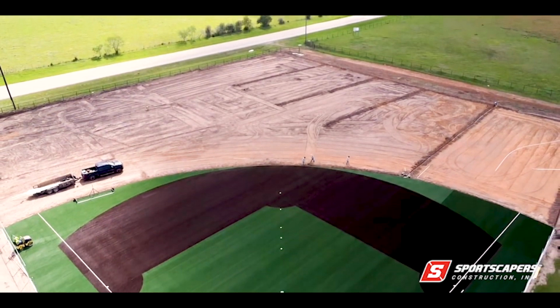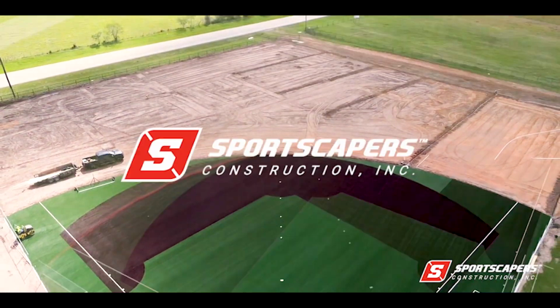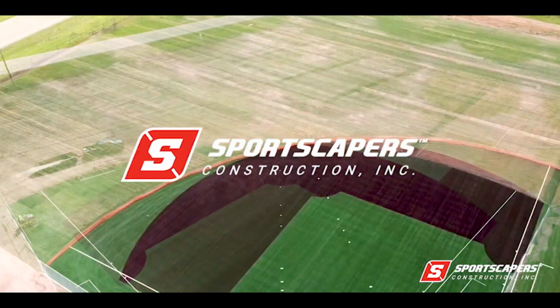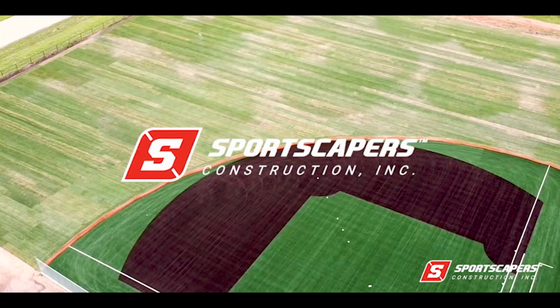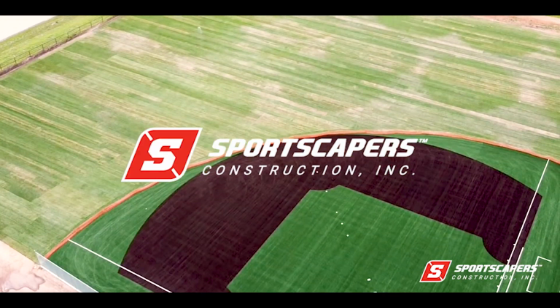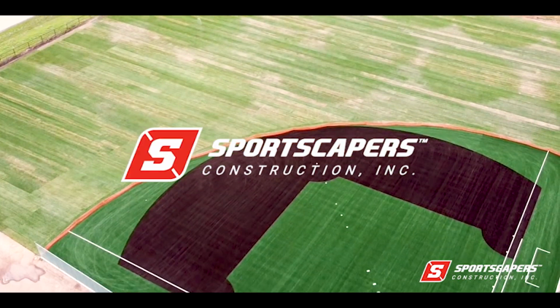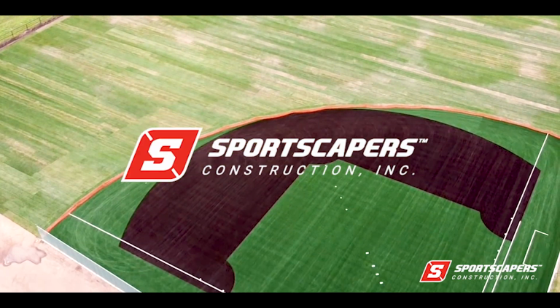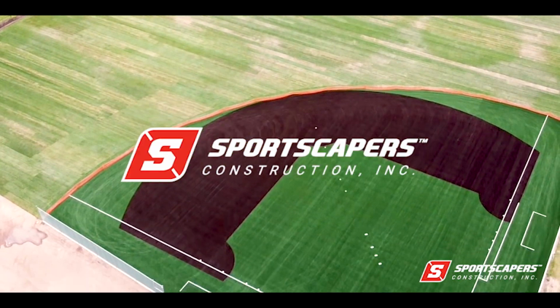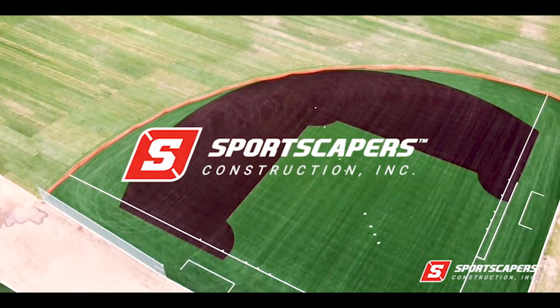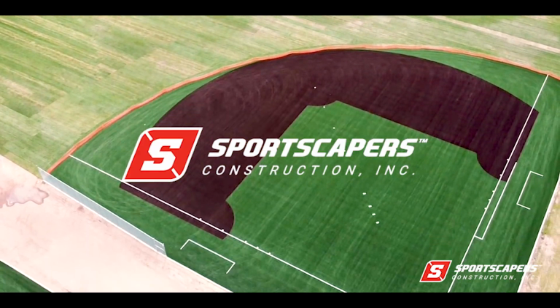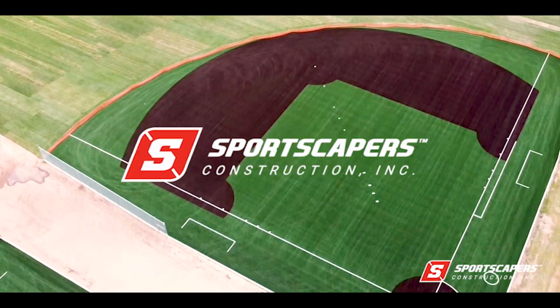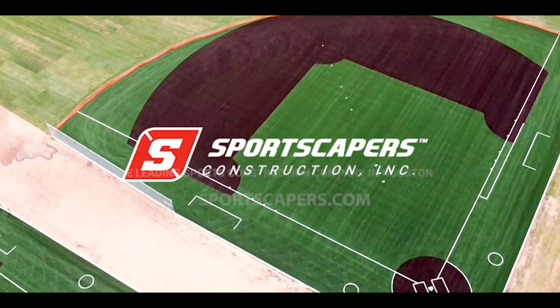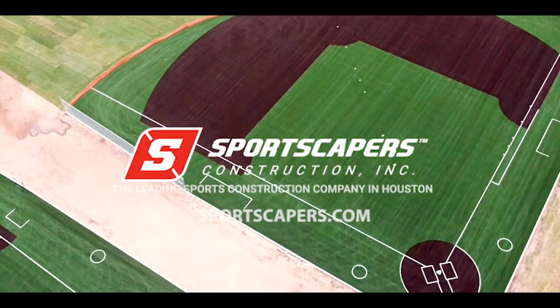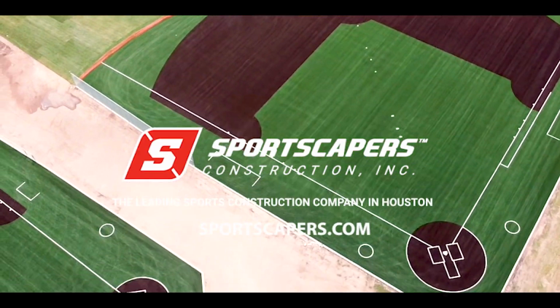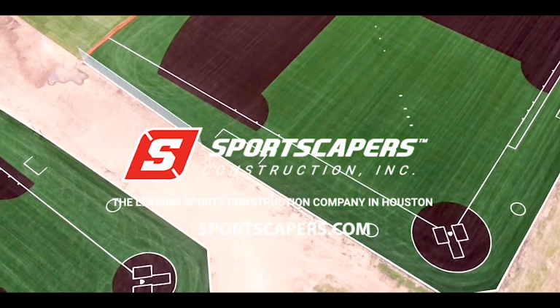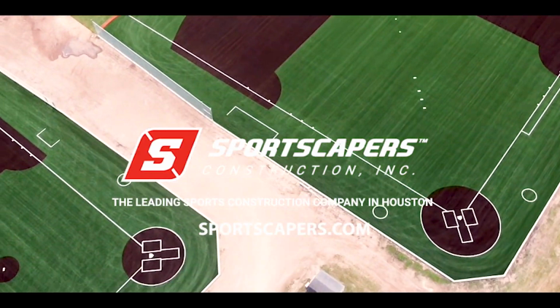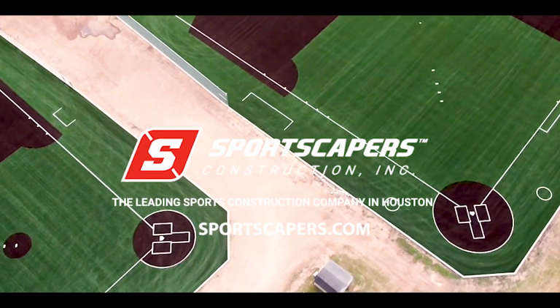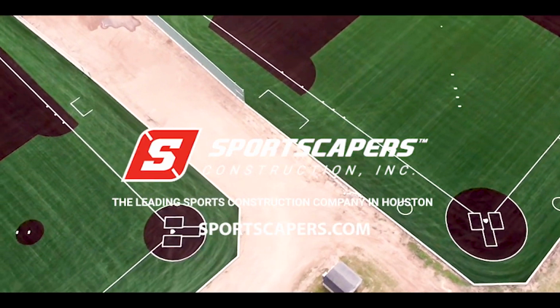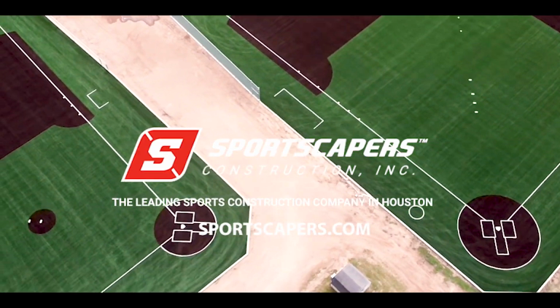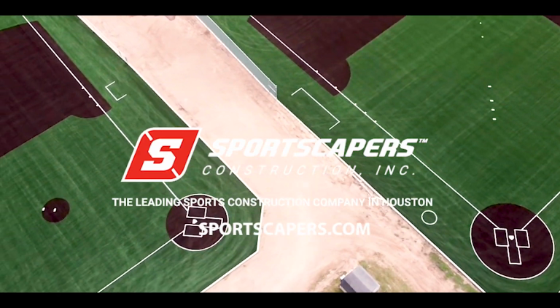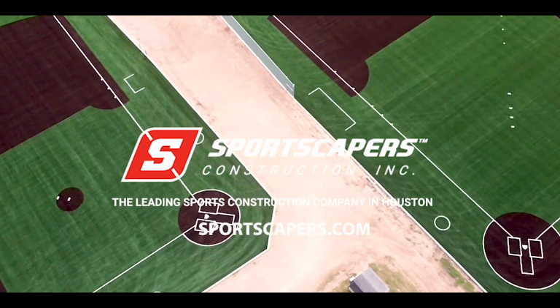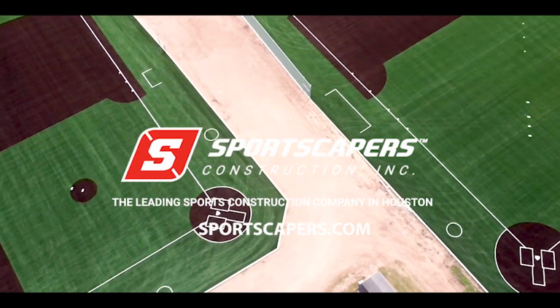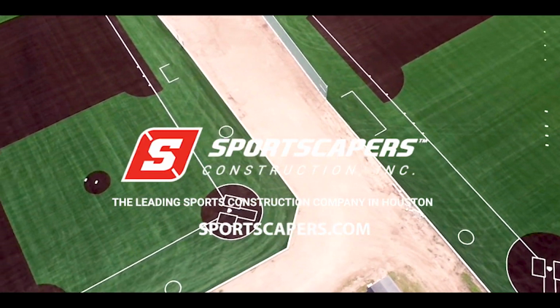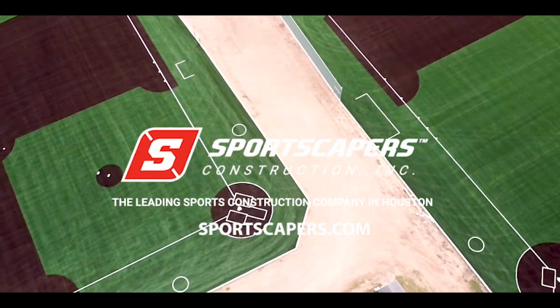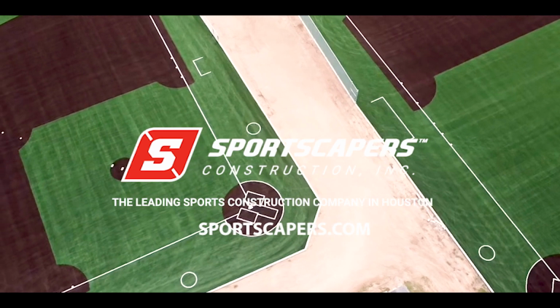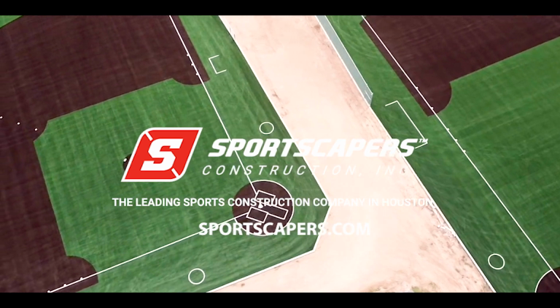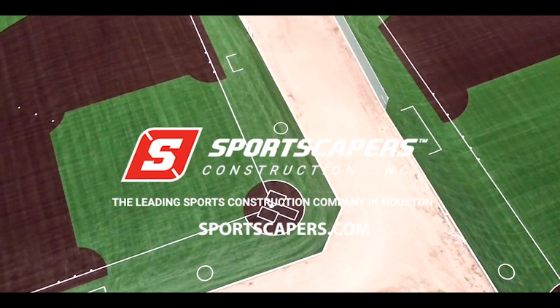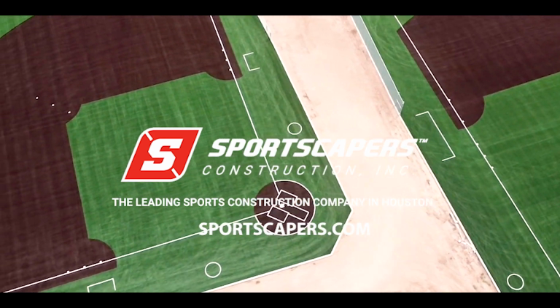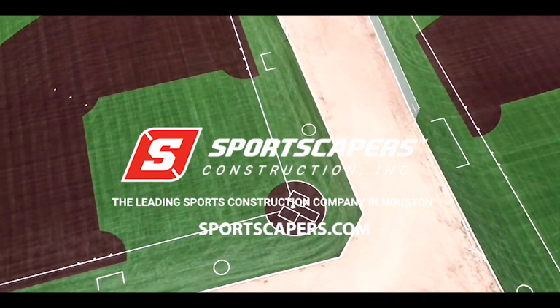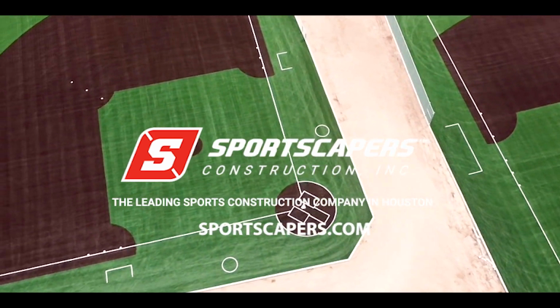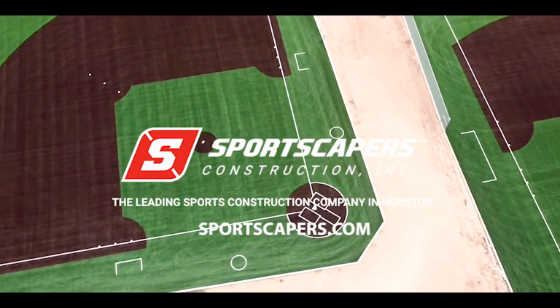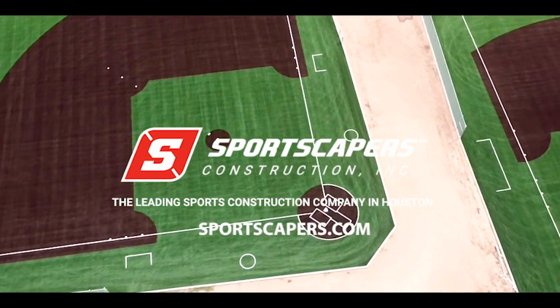Contact us today to learn more about all your athletic facility needs. Visit our website at sportscapers.com.